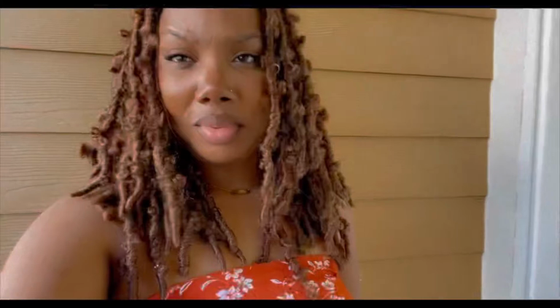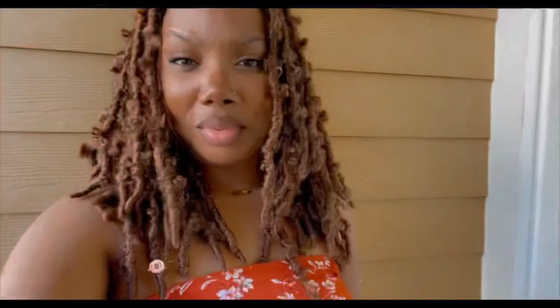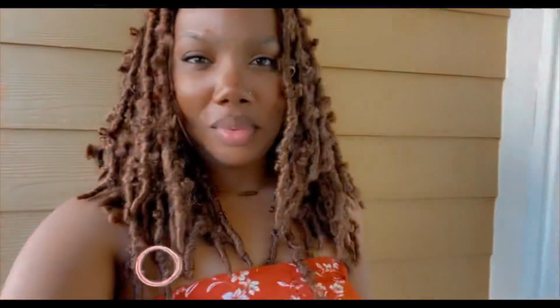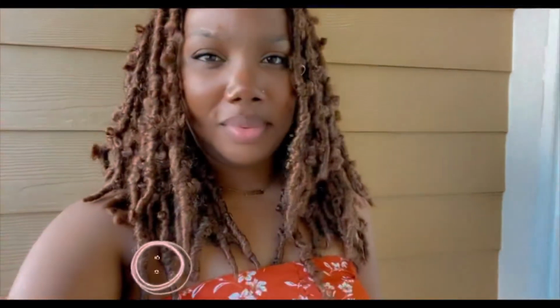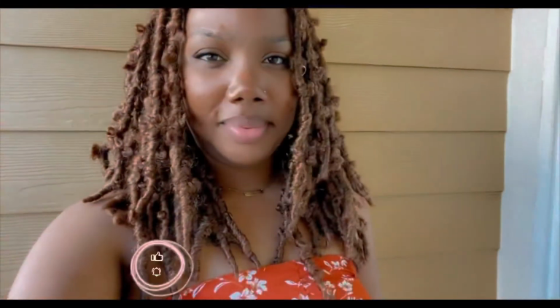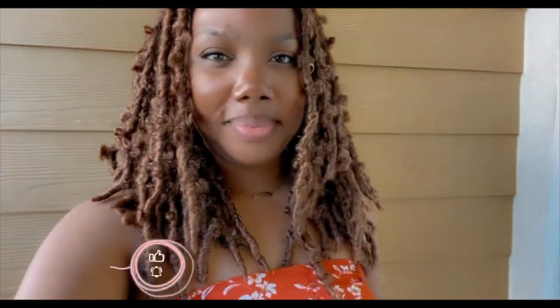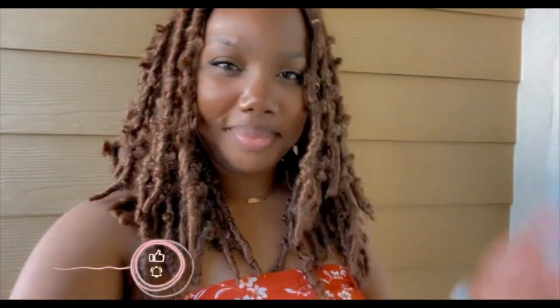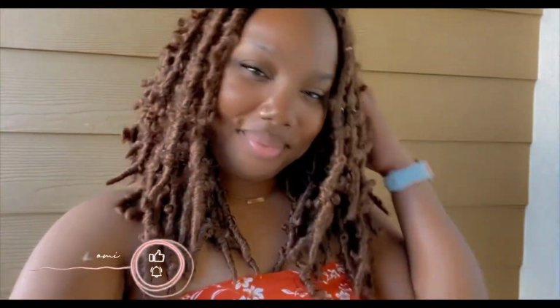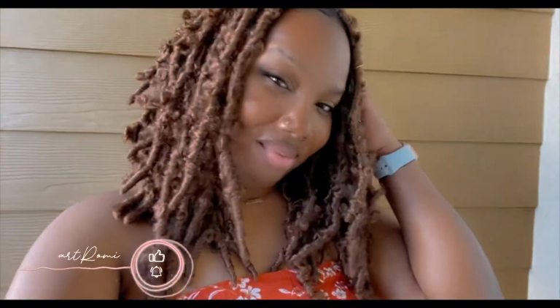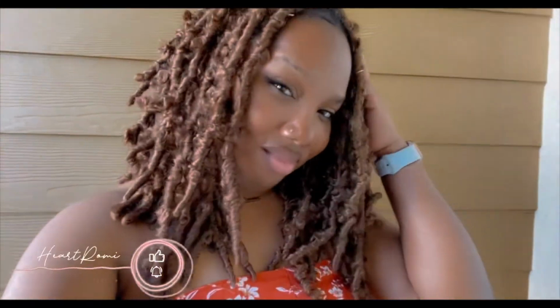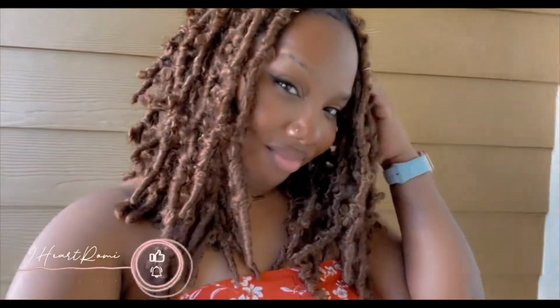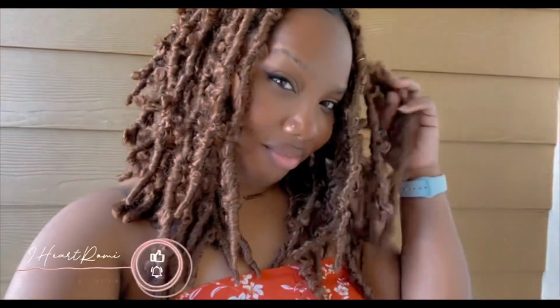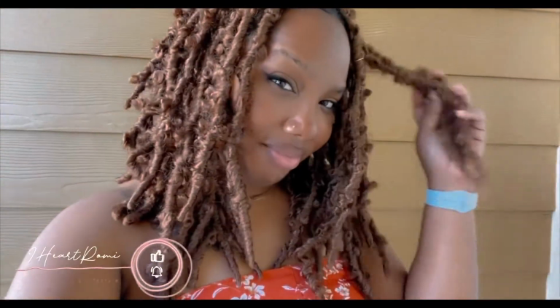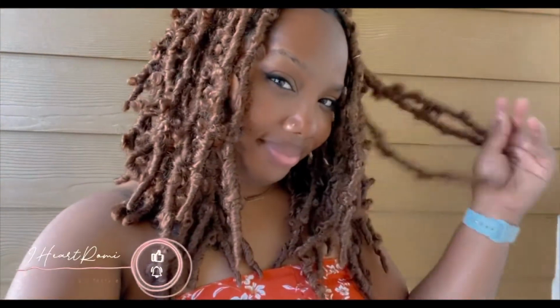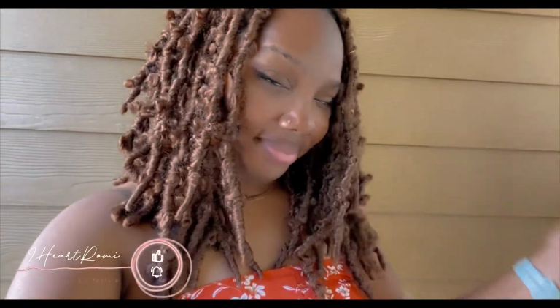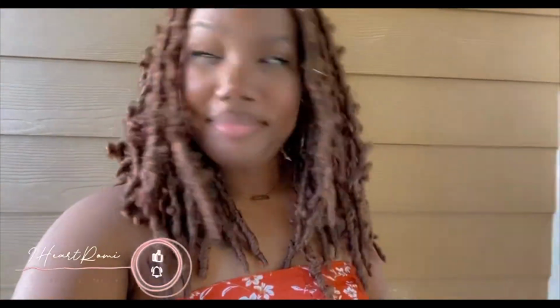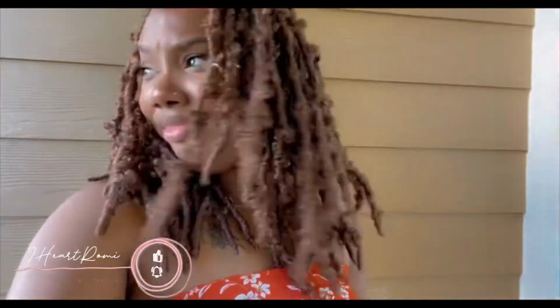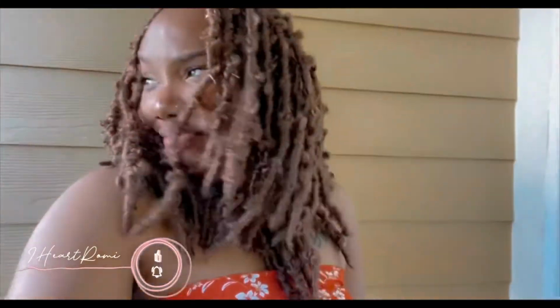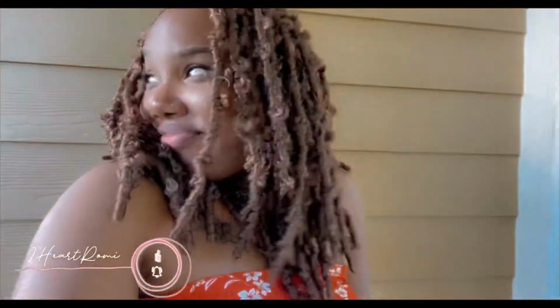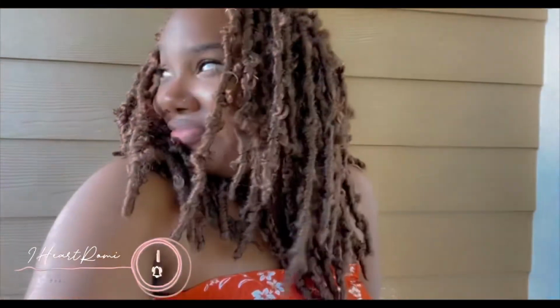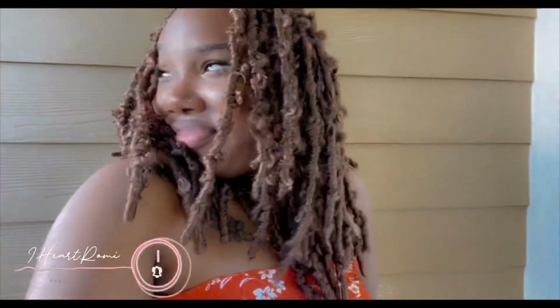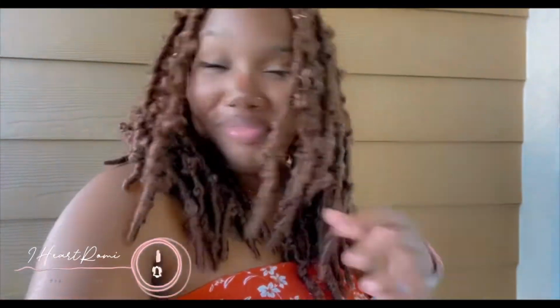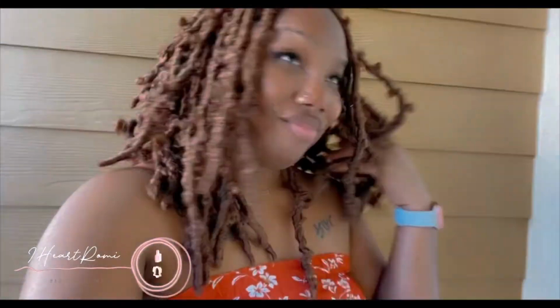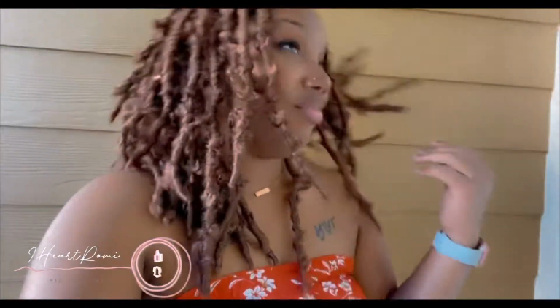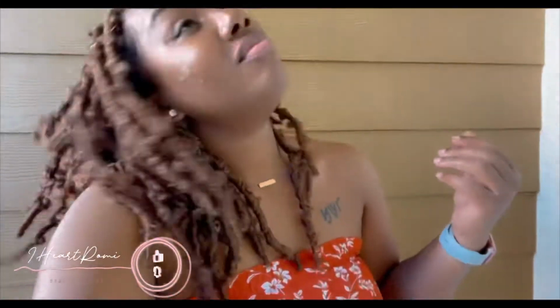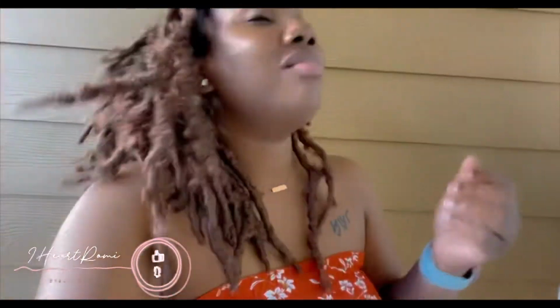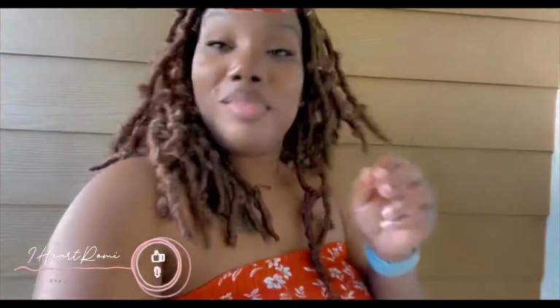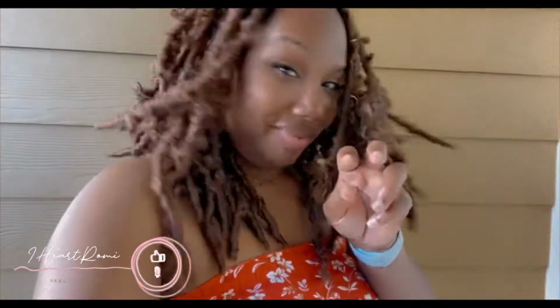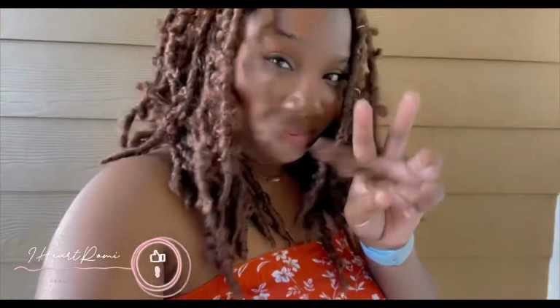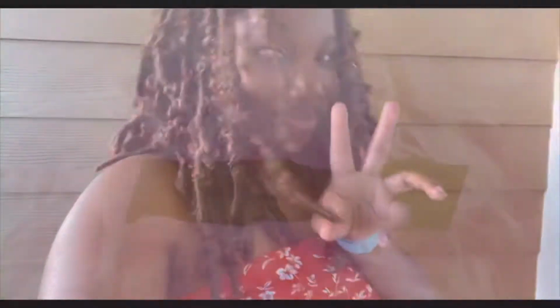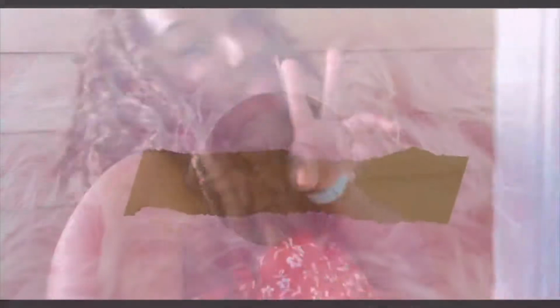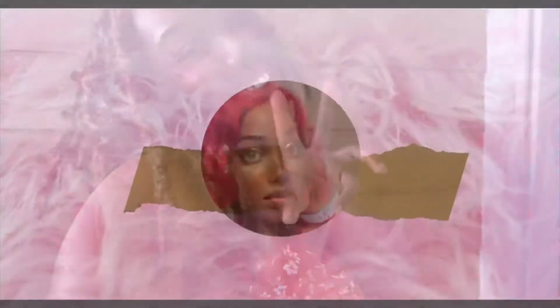Hey guys, welcome back to my channel, it's iHeartRumi, and today I'm going to give you a look on how I did this cute little hairstyle.